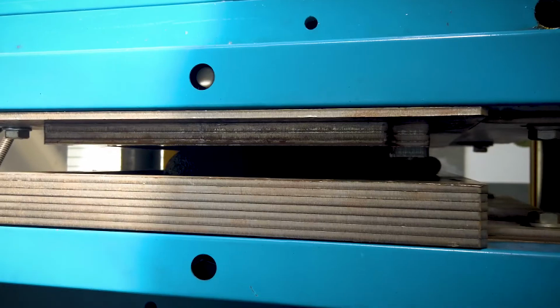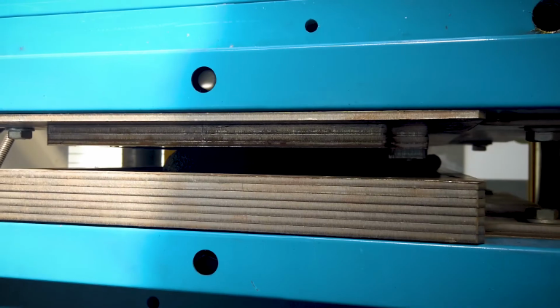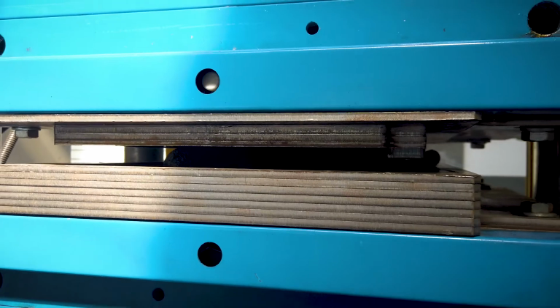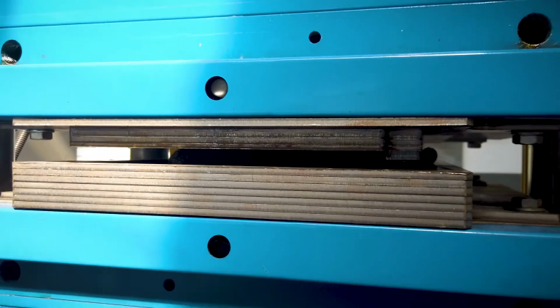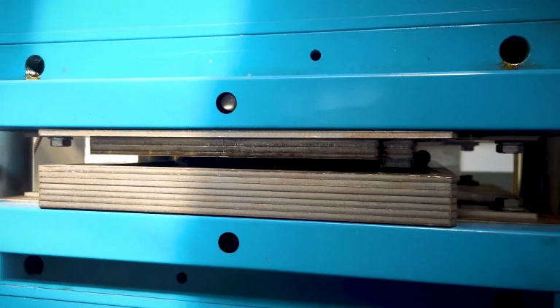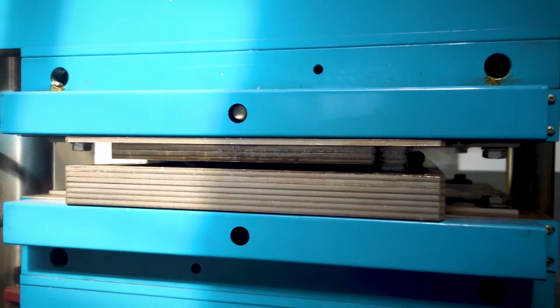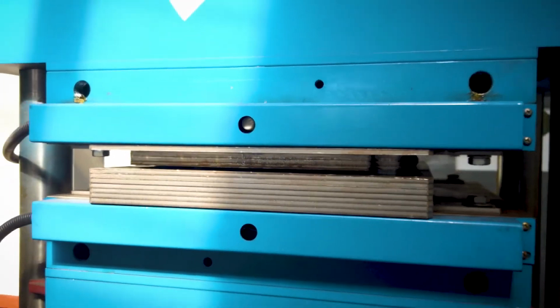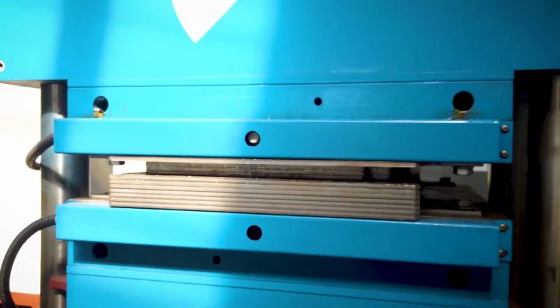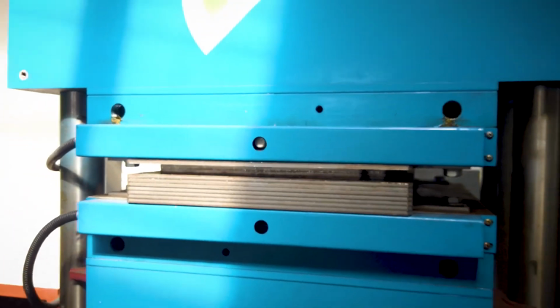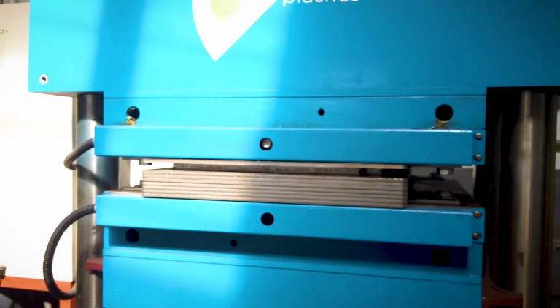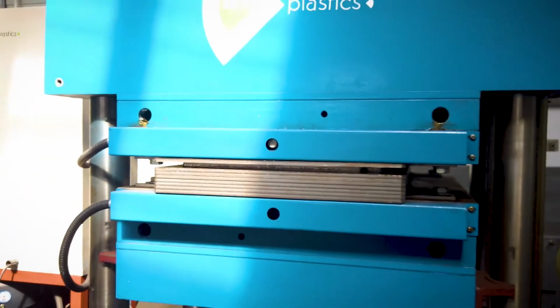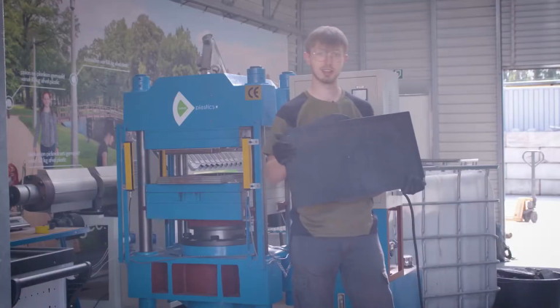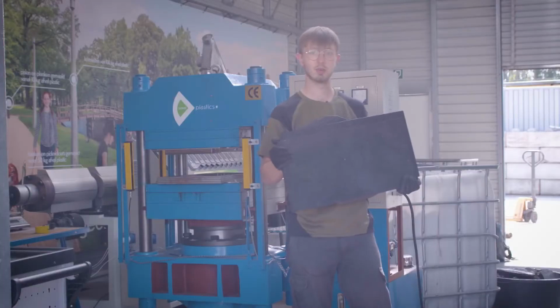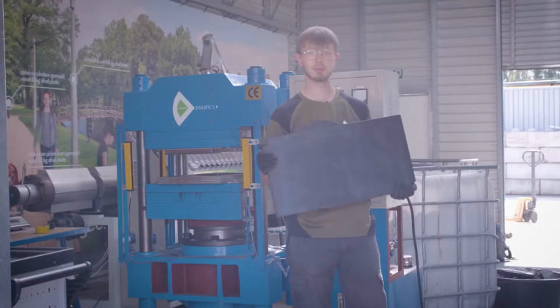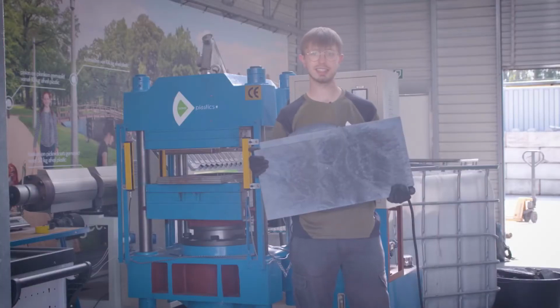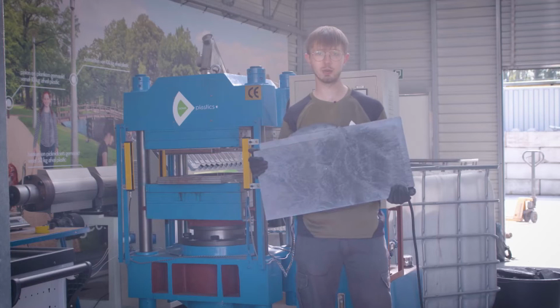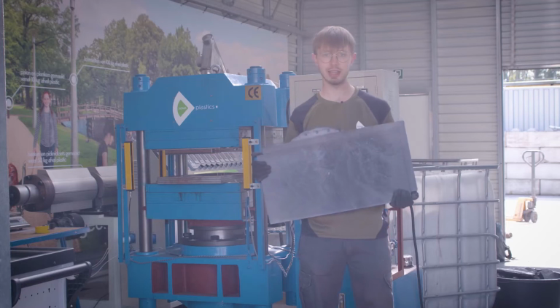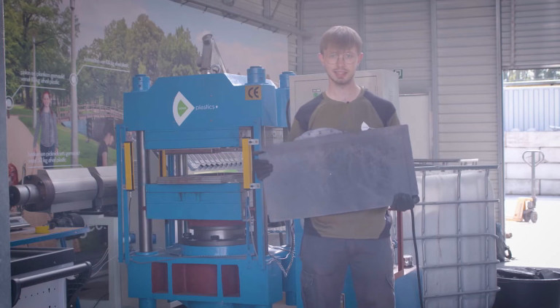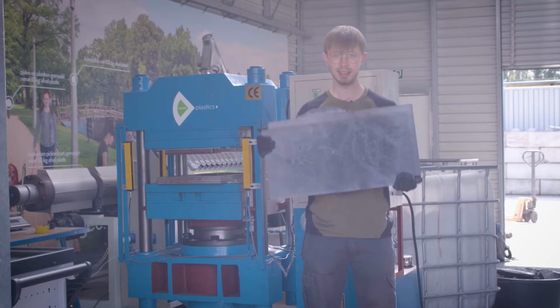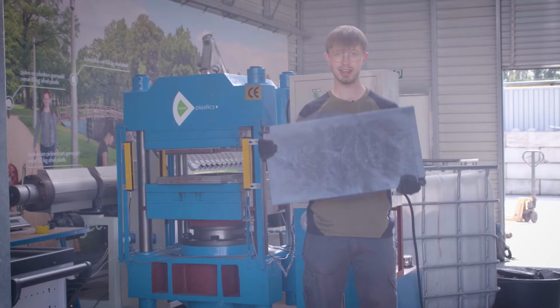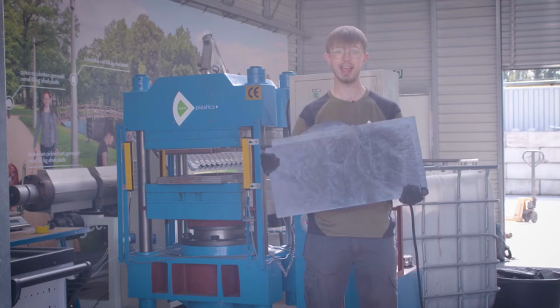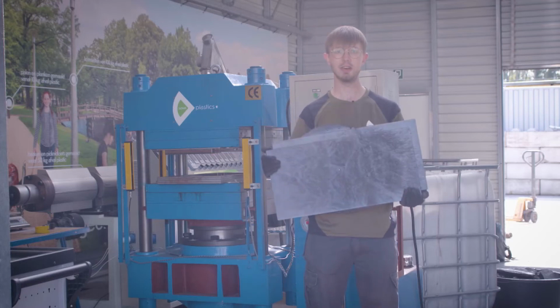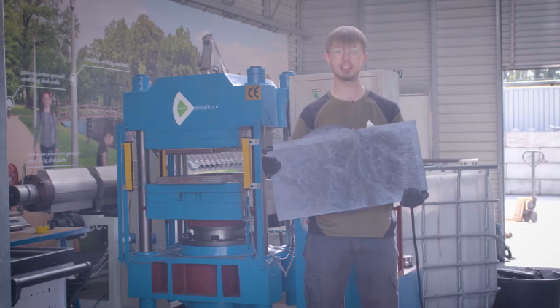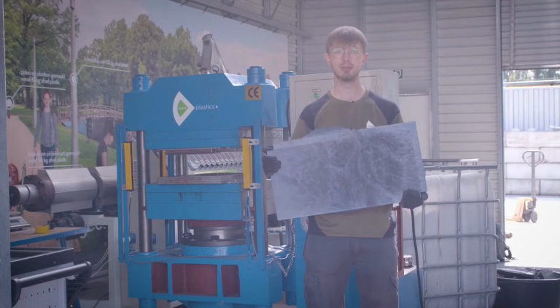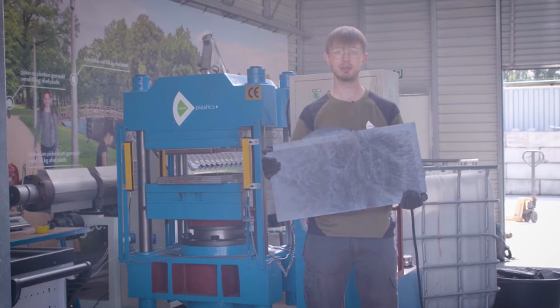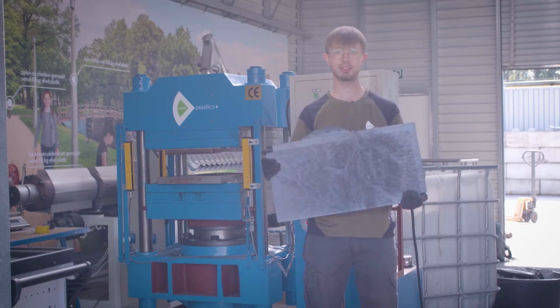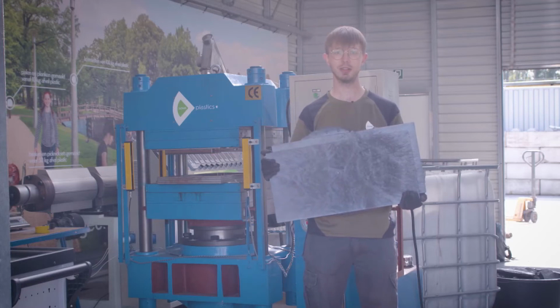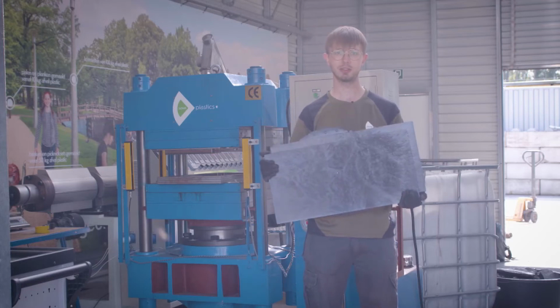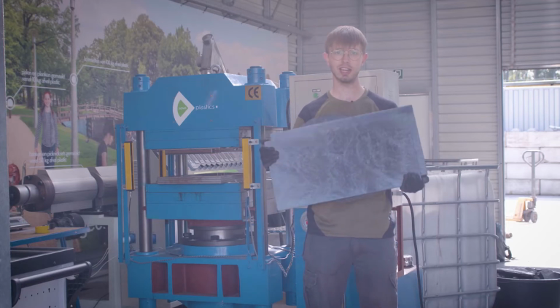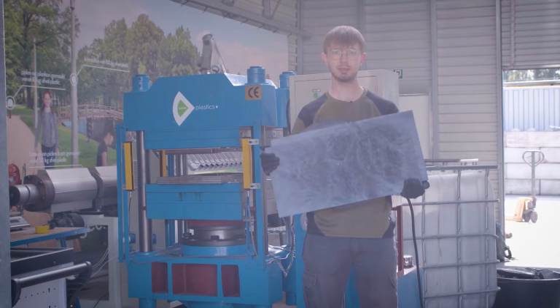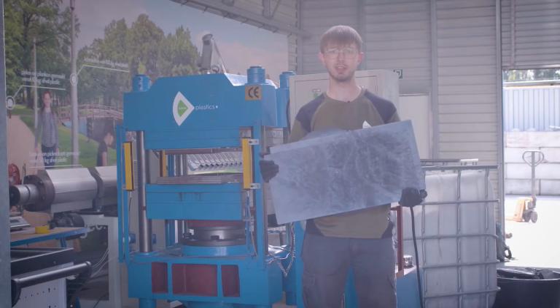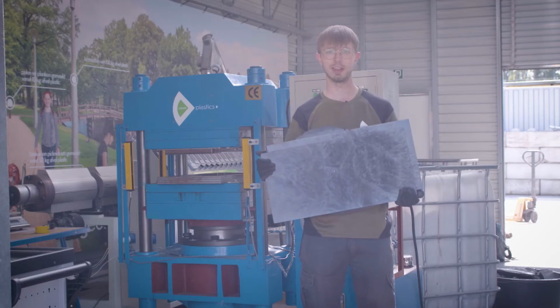20 minutes ago this was plastic waste, and now it's a beautiful tile to decorate the building with.